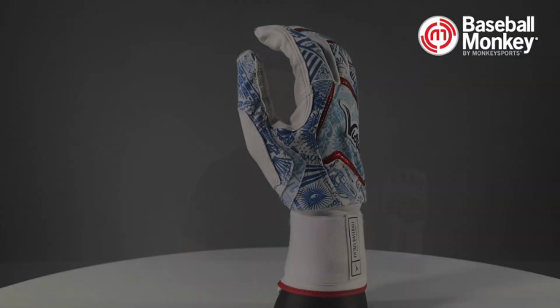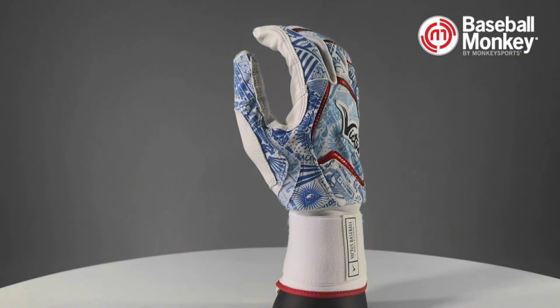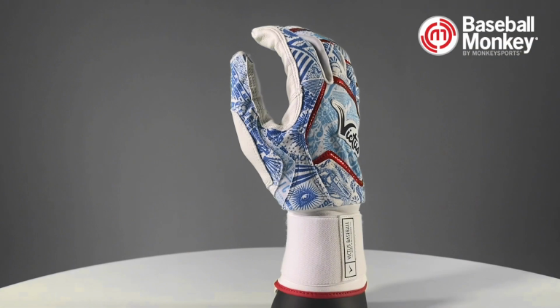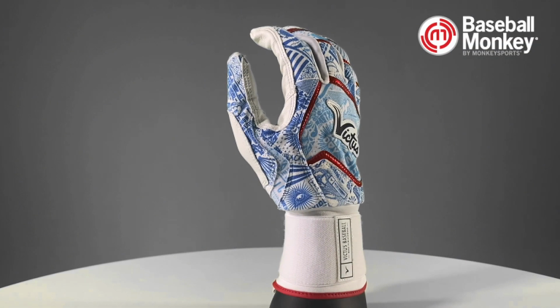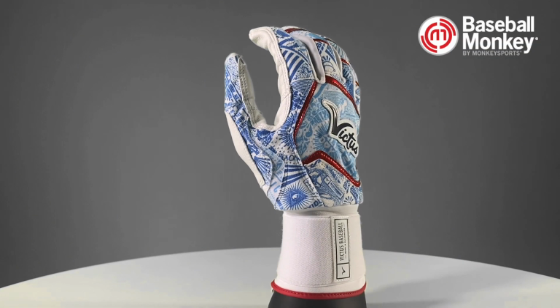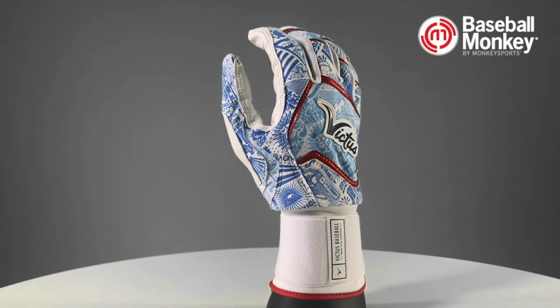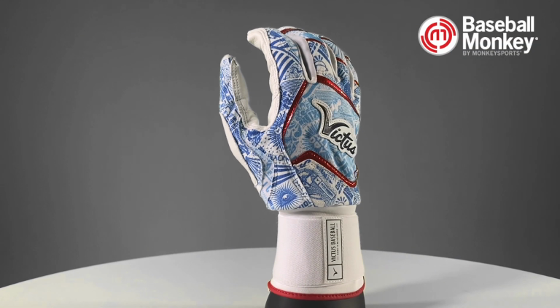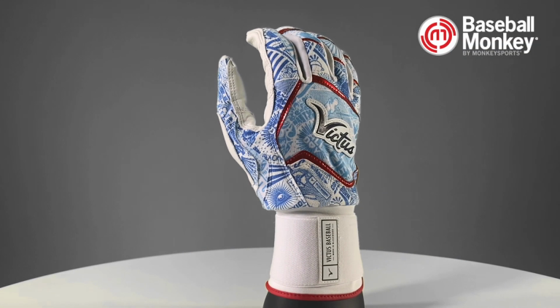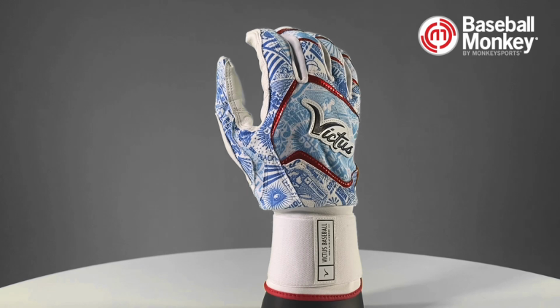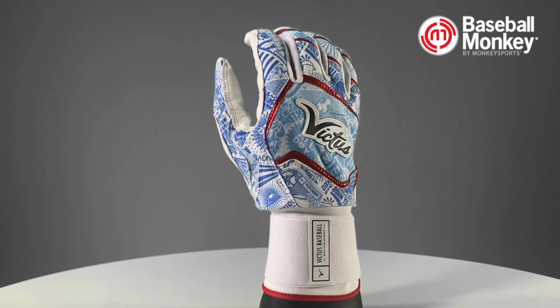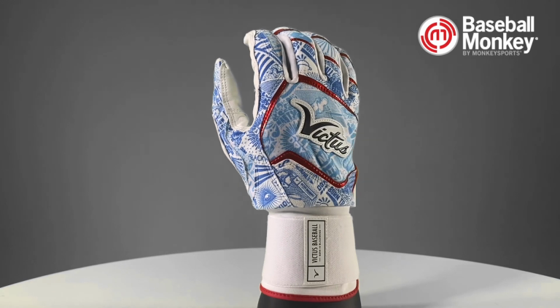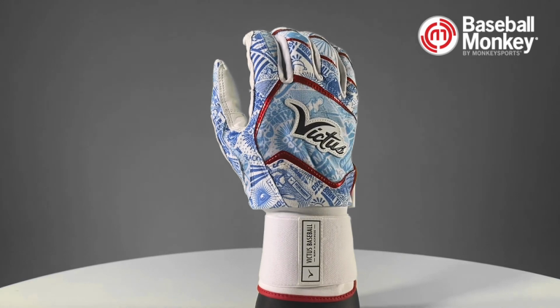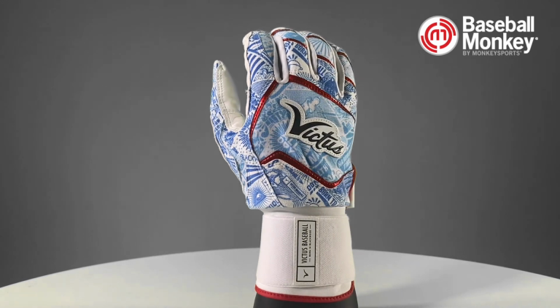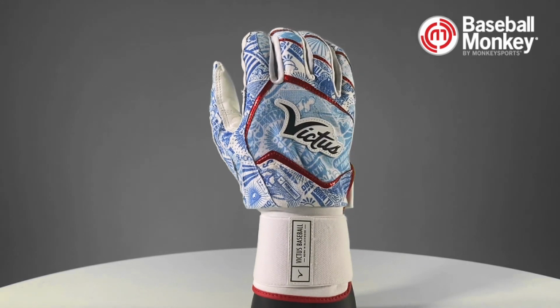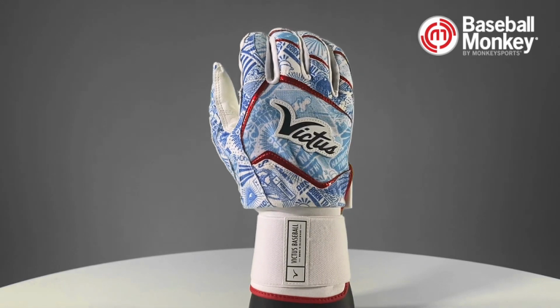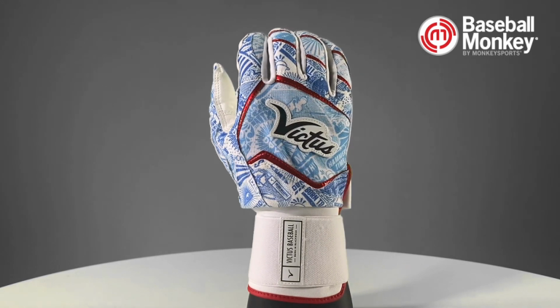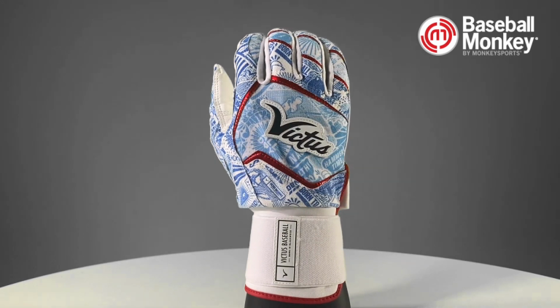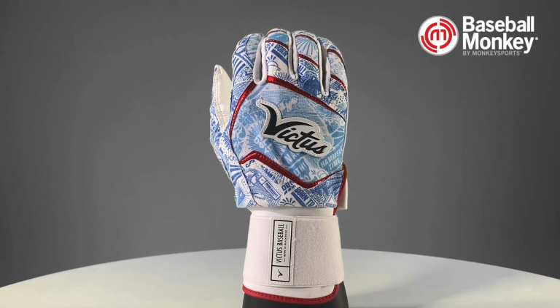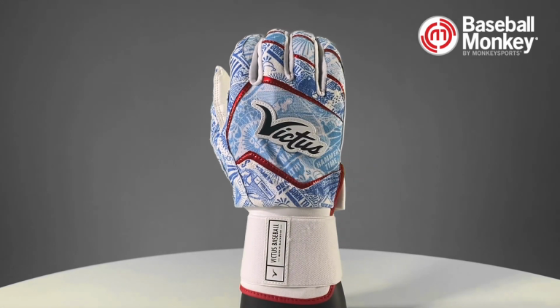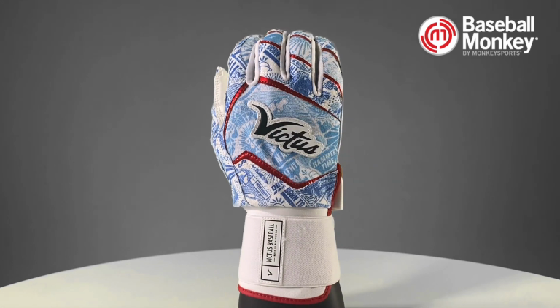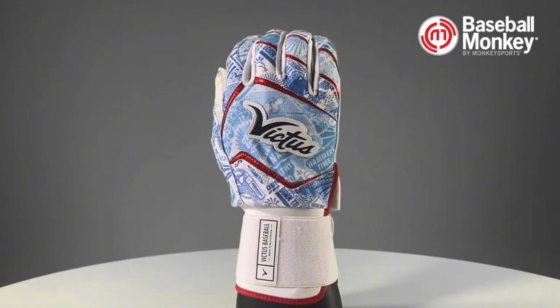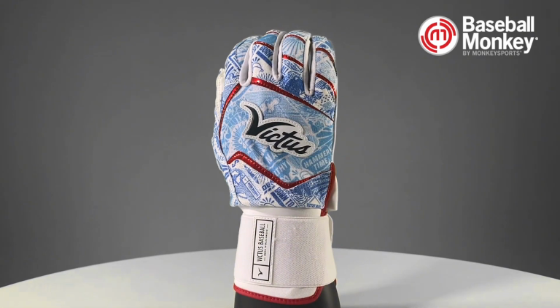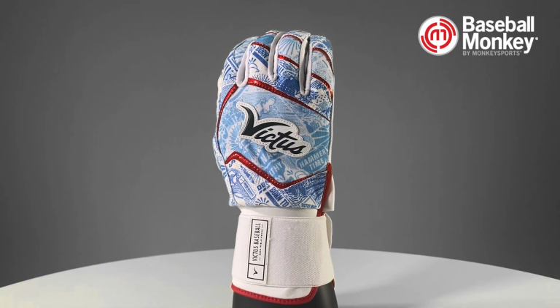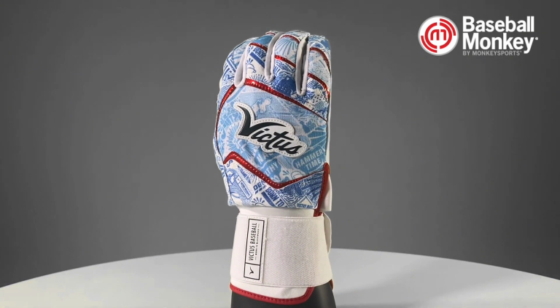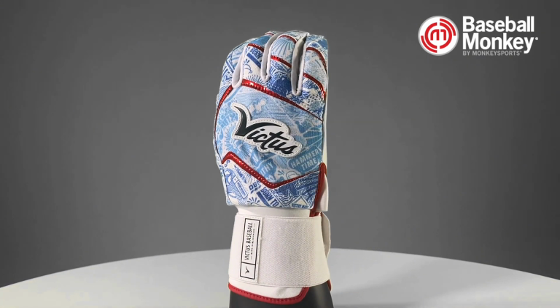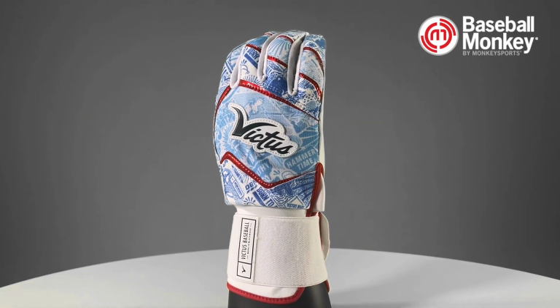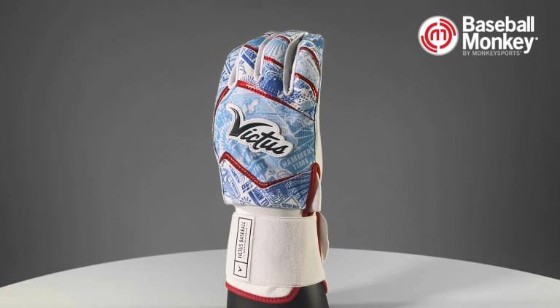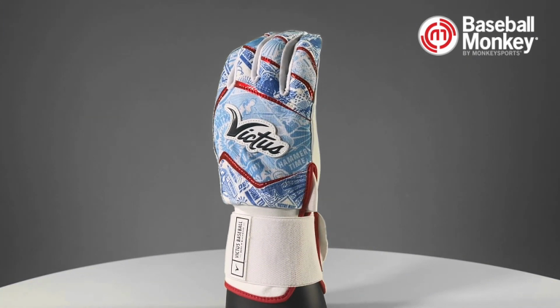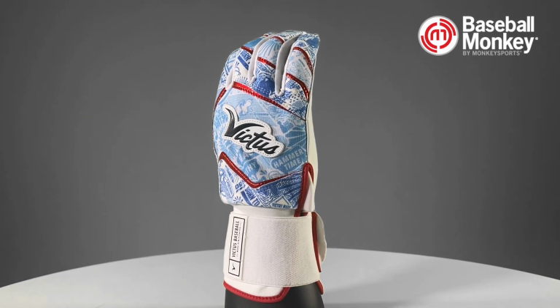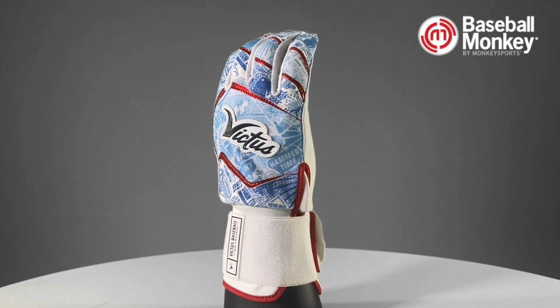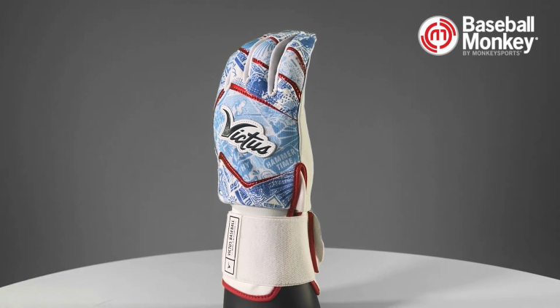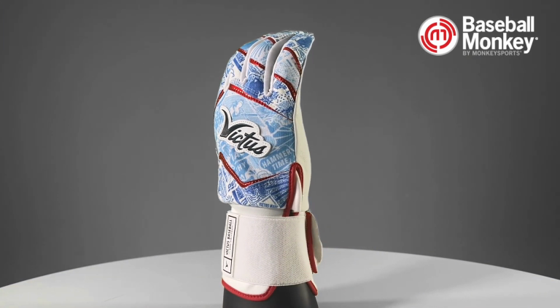The back of these gloves is a knit mesh that helps keep the overall weight of the glove down while also promoting breathability and flexibility.